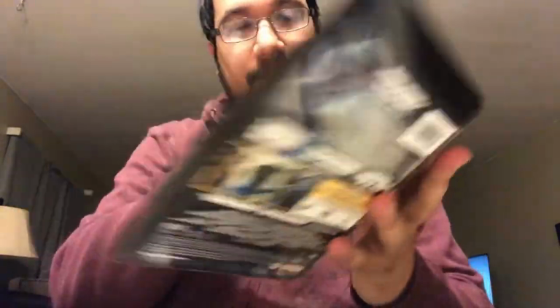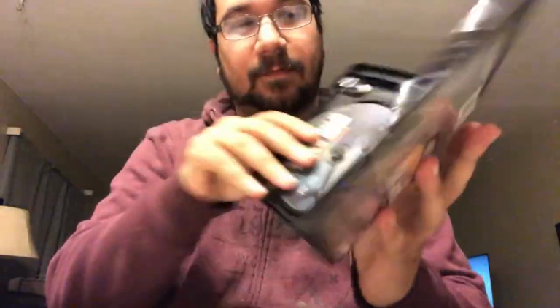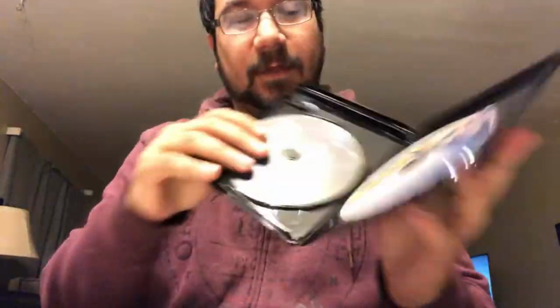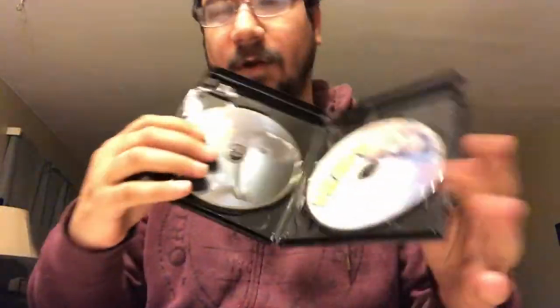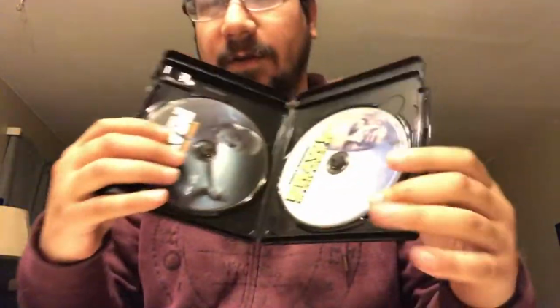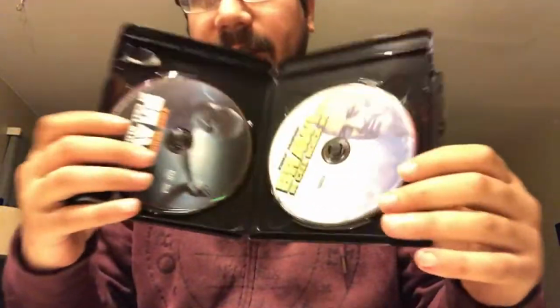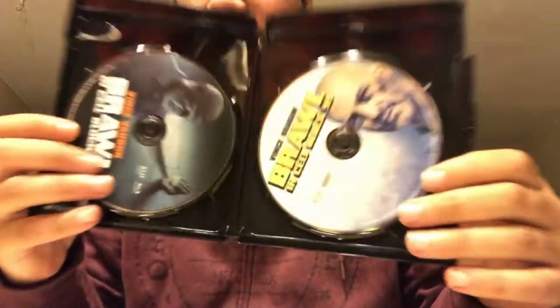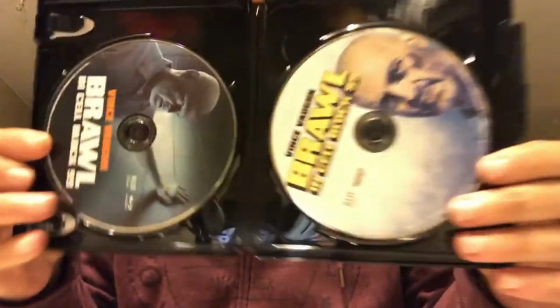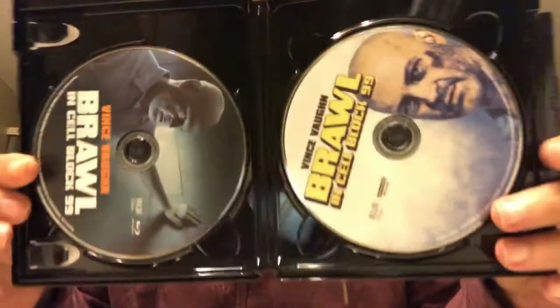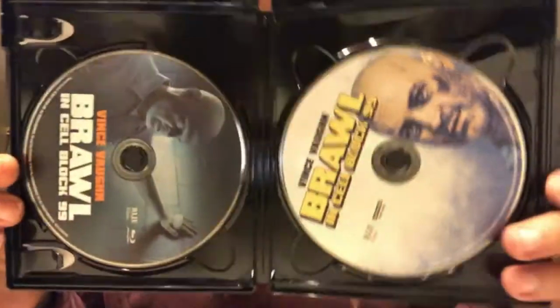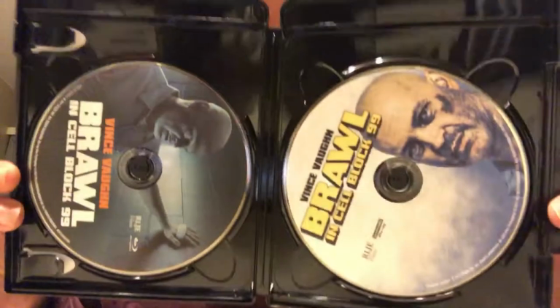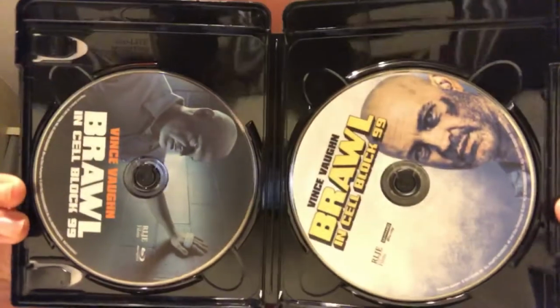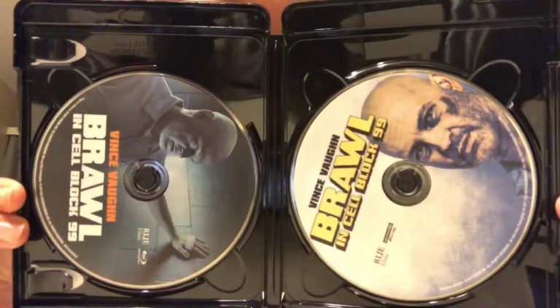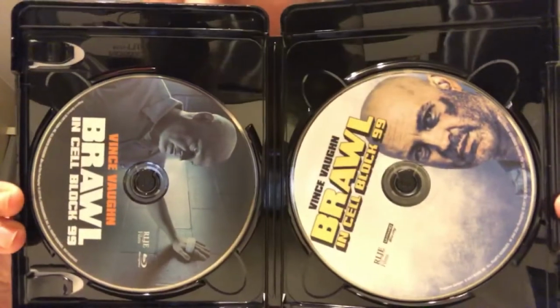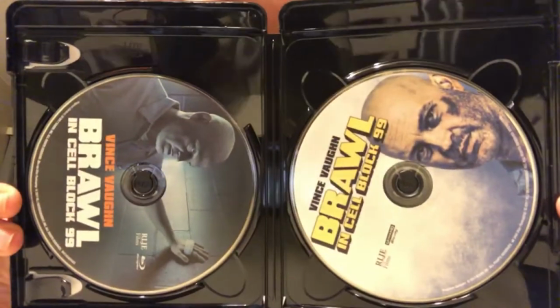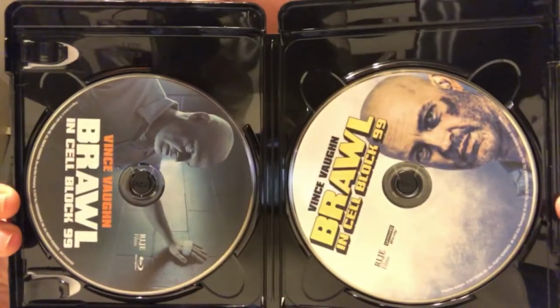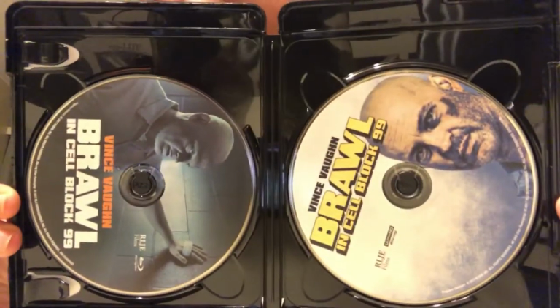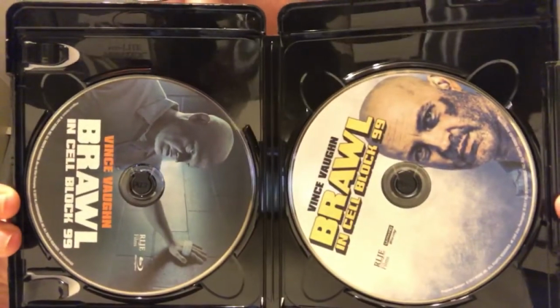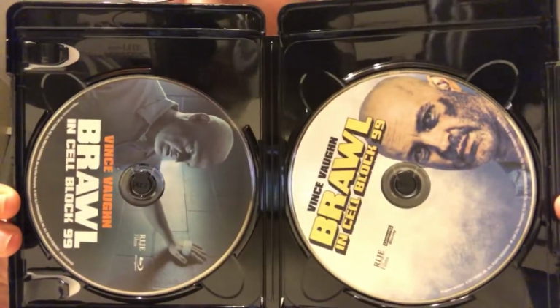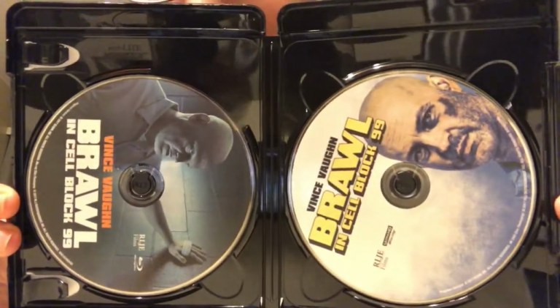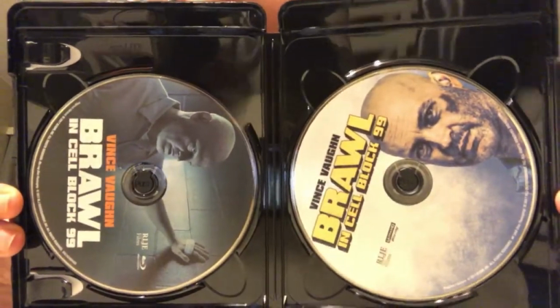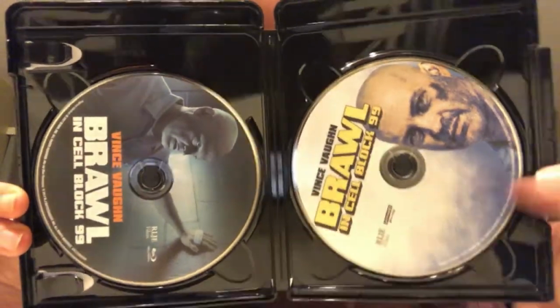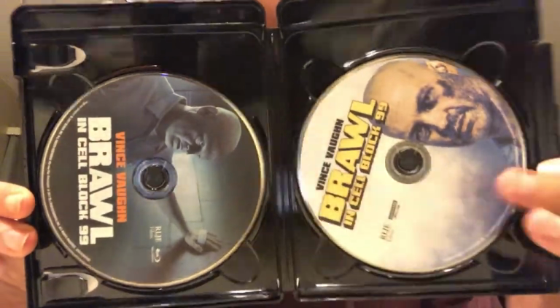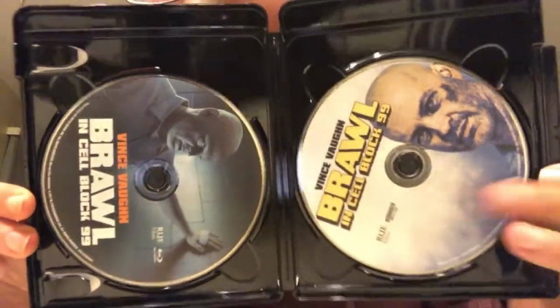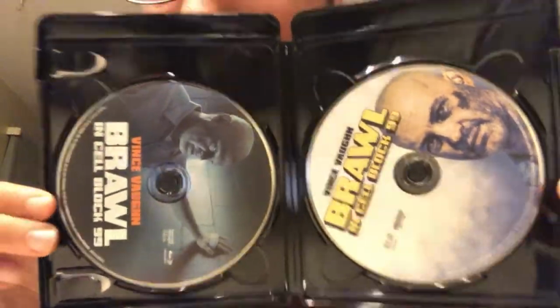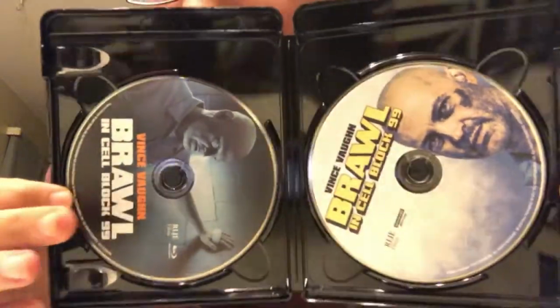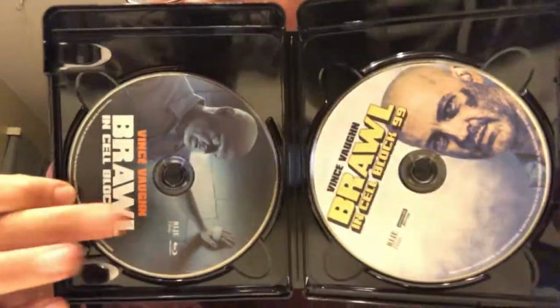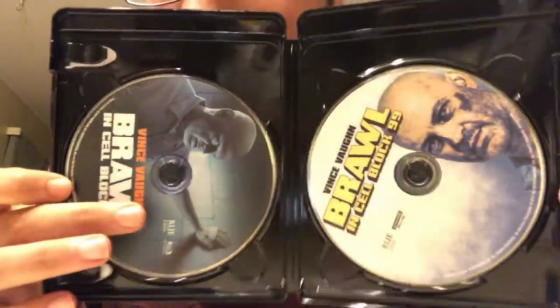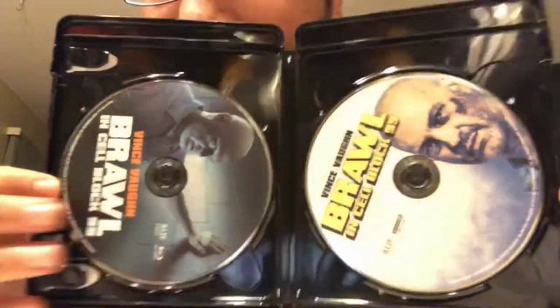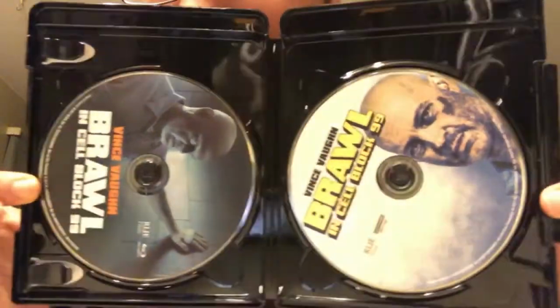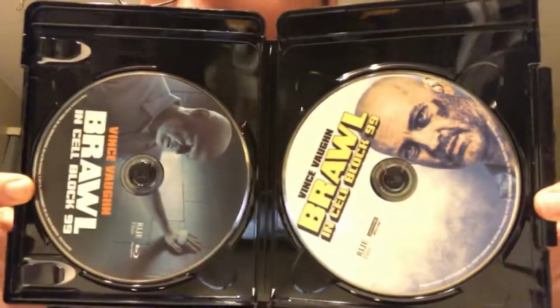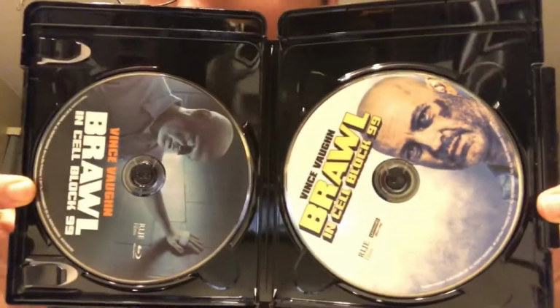Yep, no code inside. So there's your discs right there — 4K Ultra HD right there, Blu-ray right there.